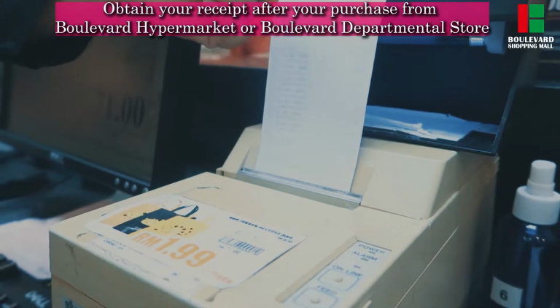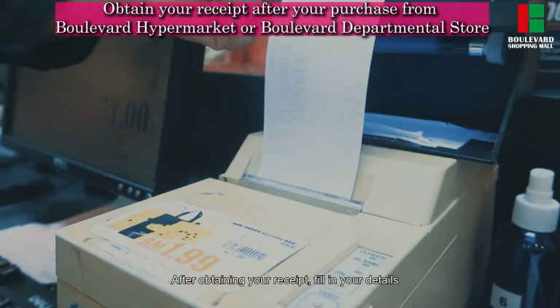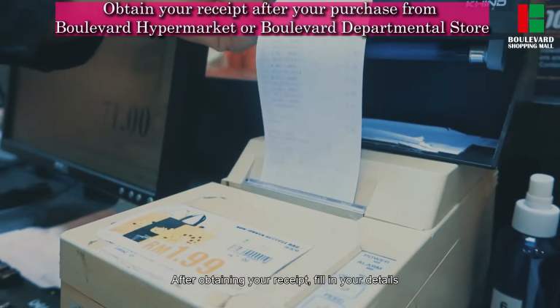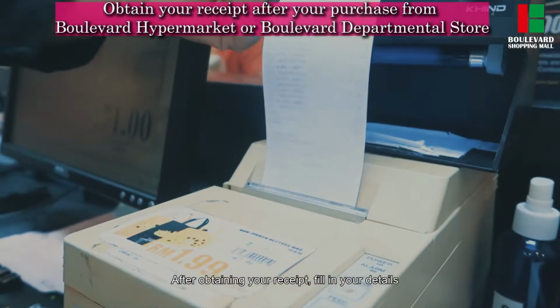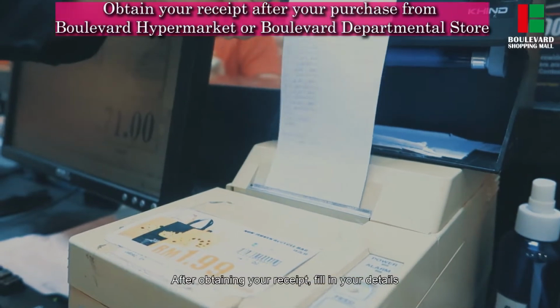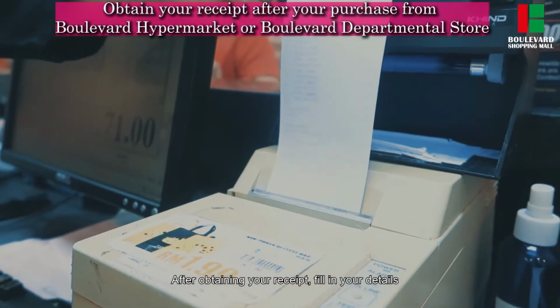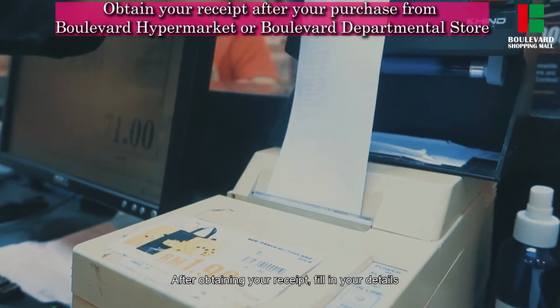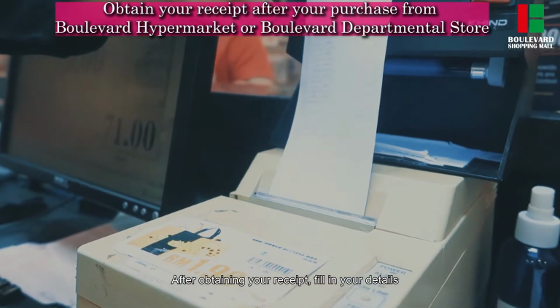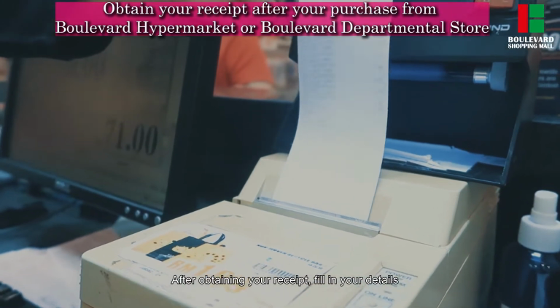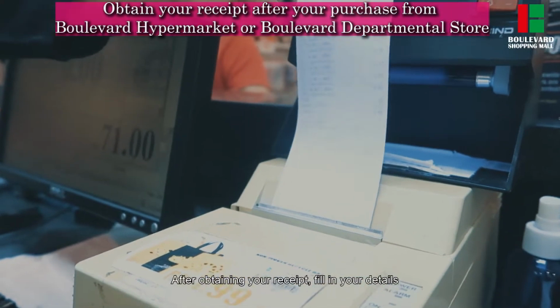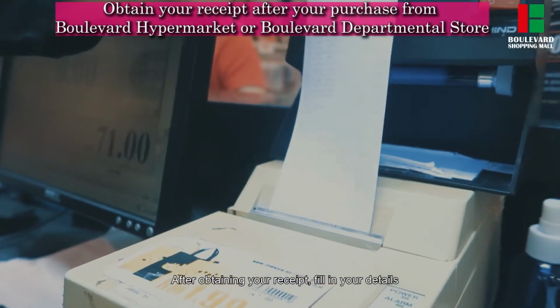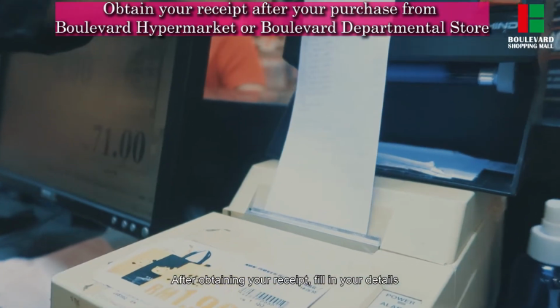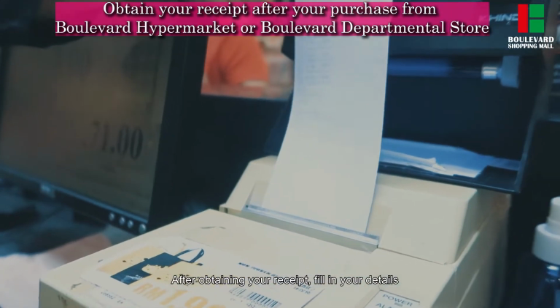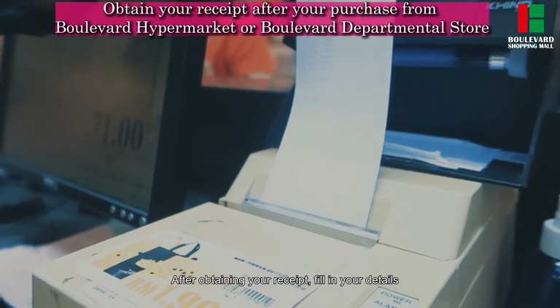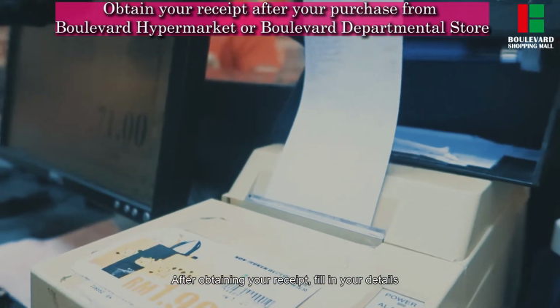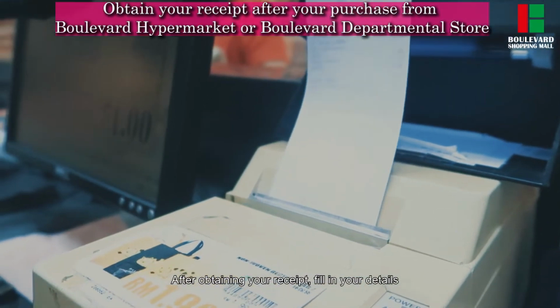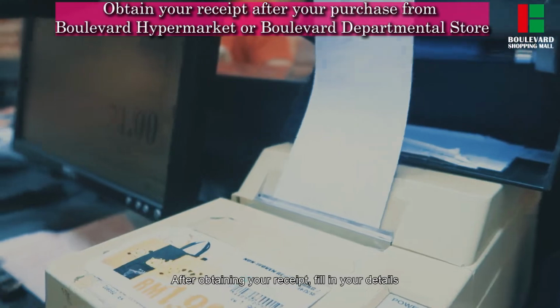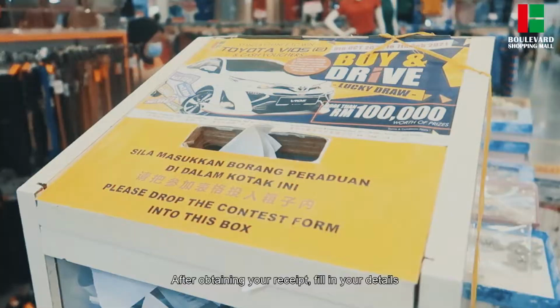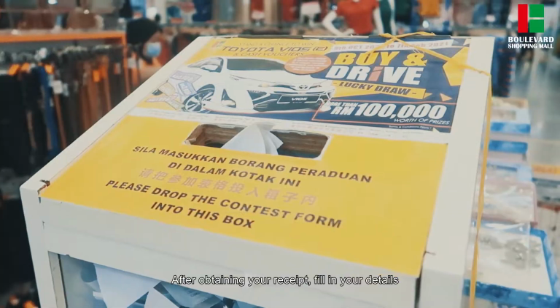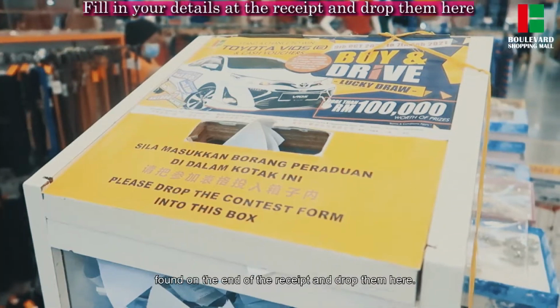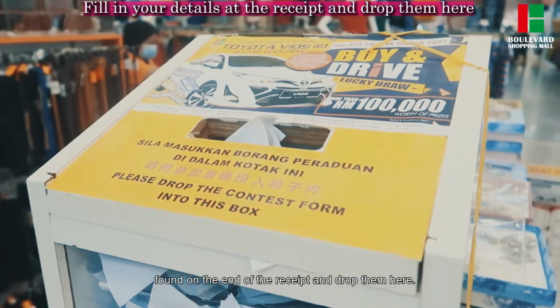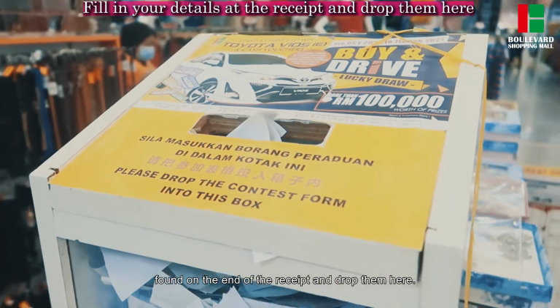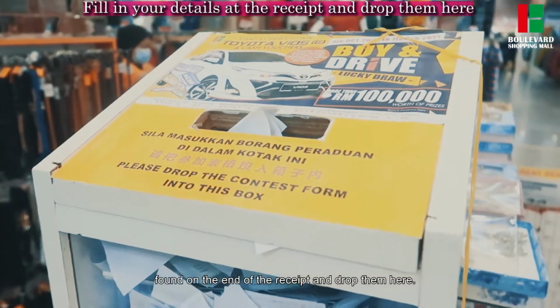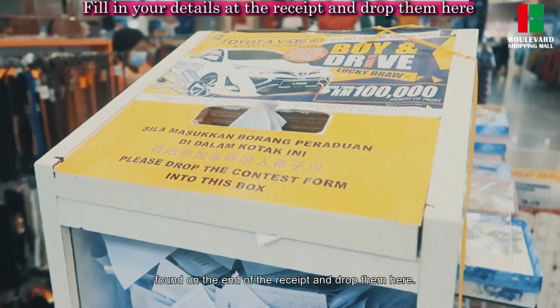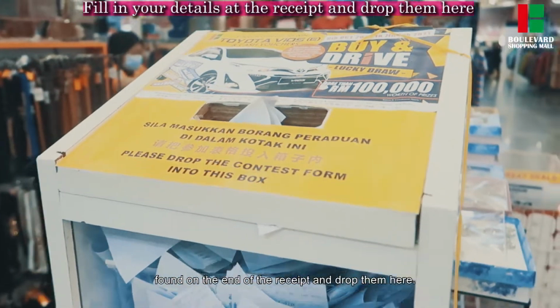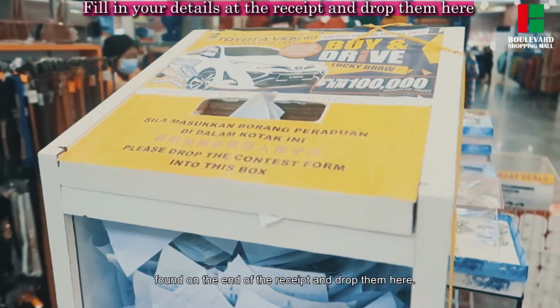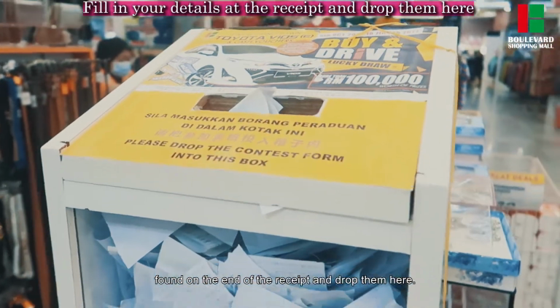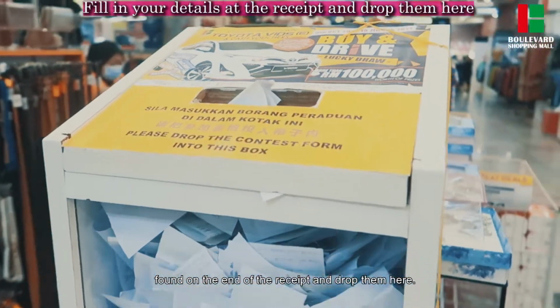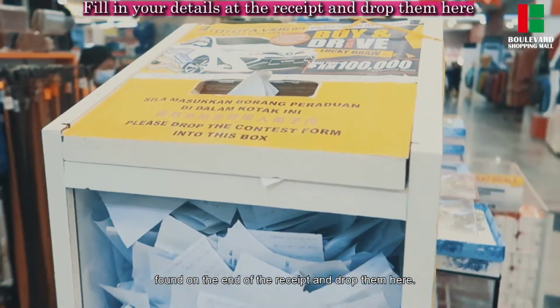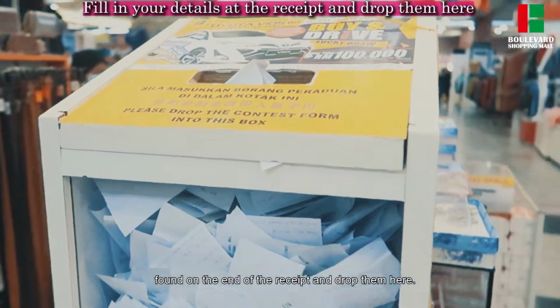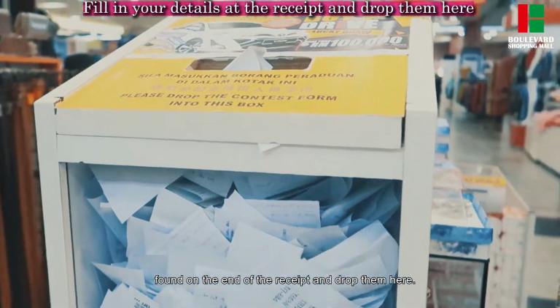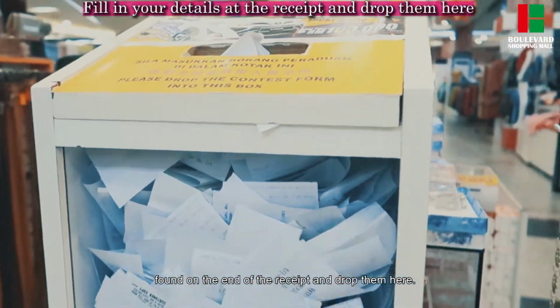After obtaining your receipt, fill in your details found on the end of the receipt and drop them here.